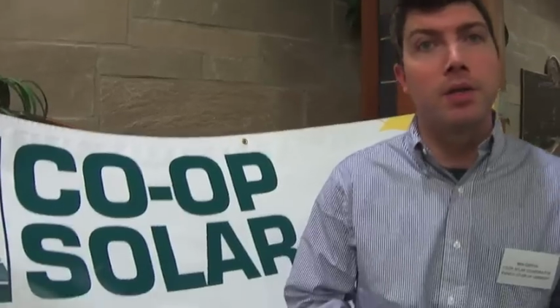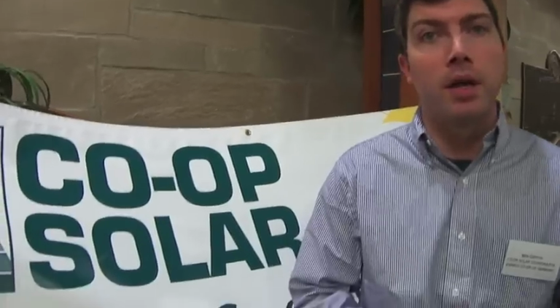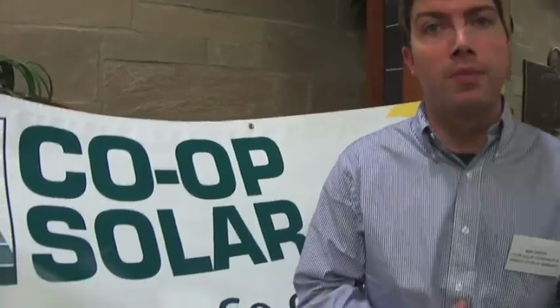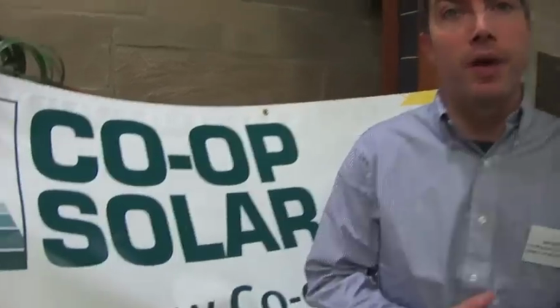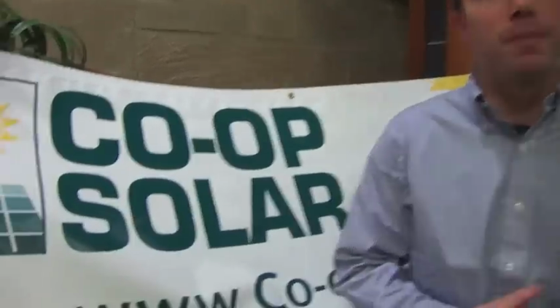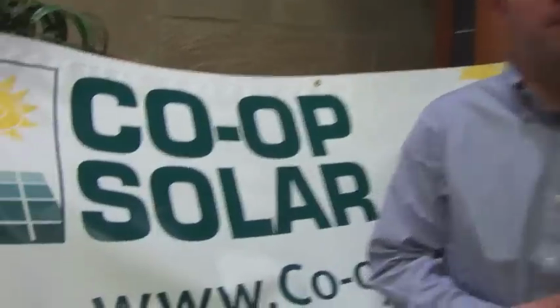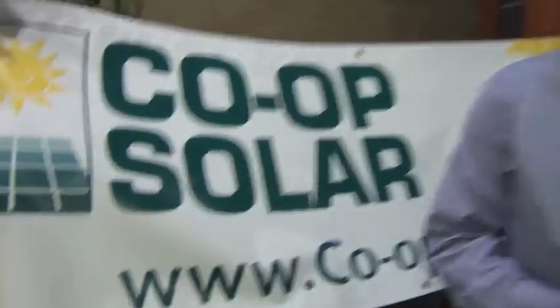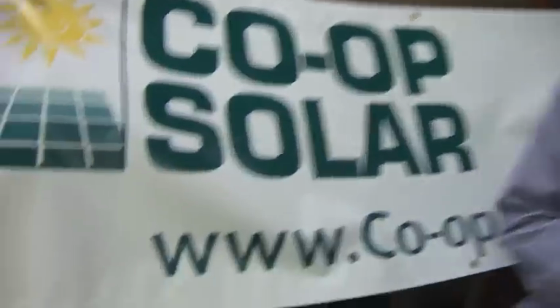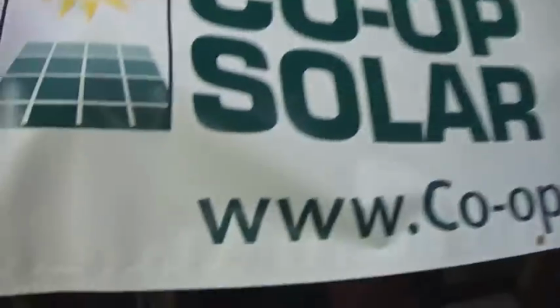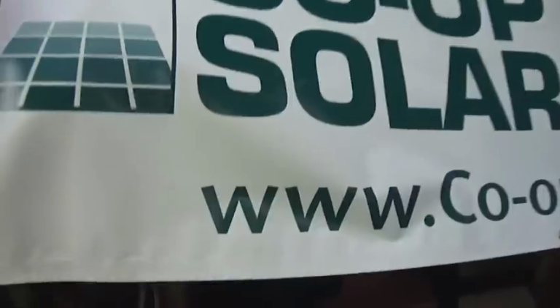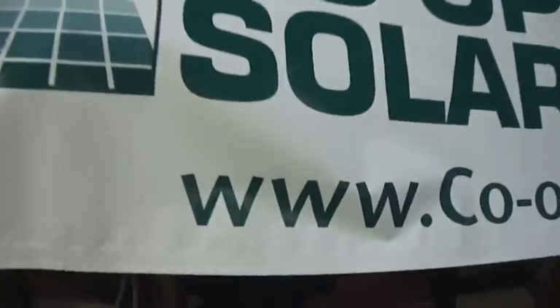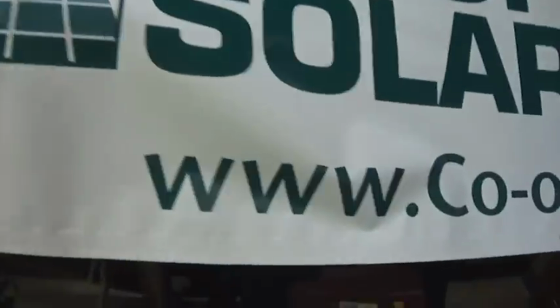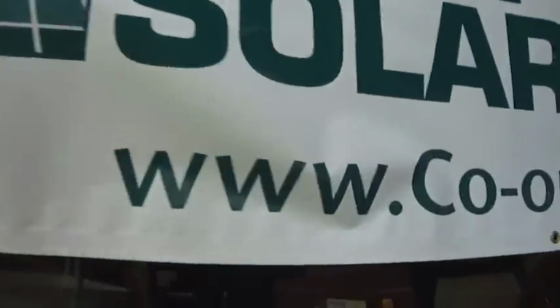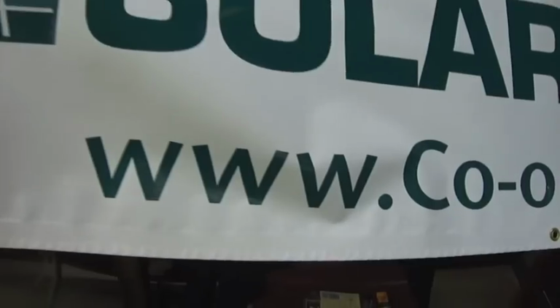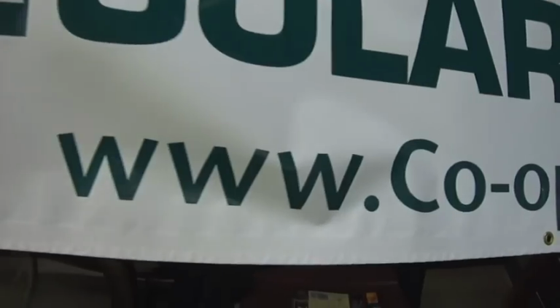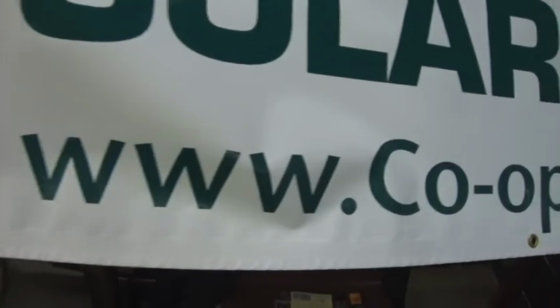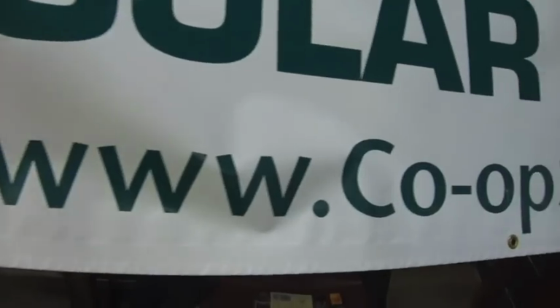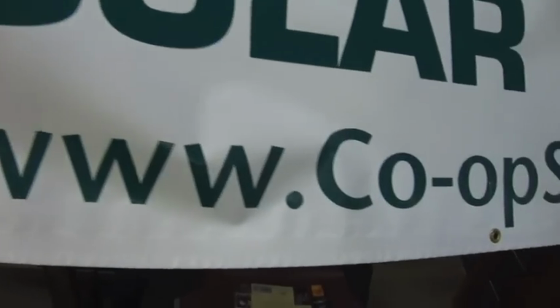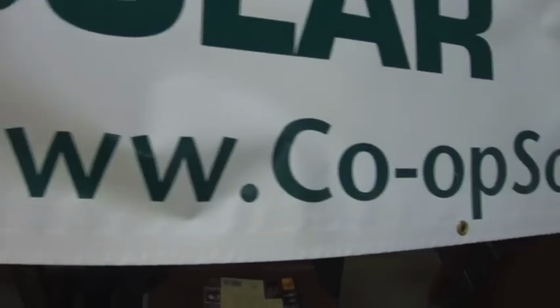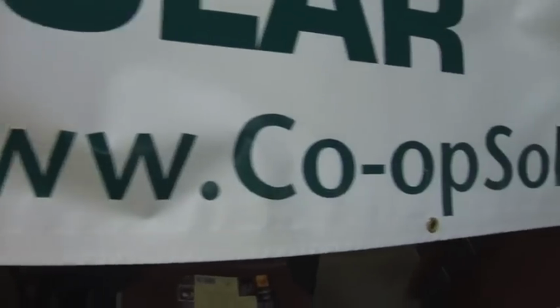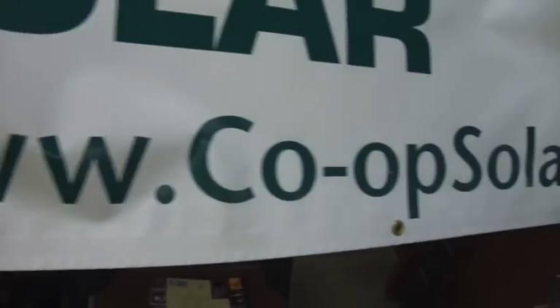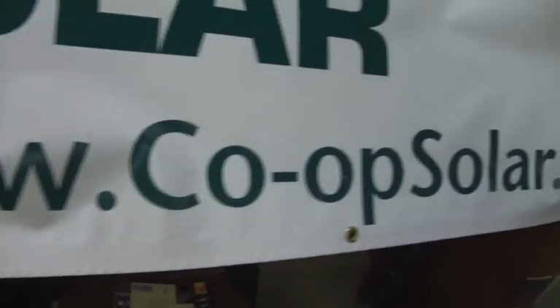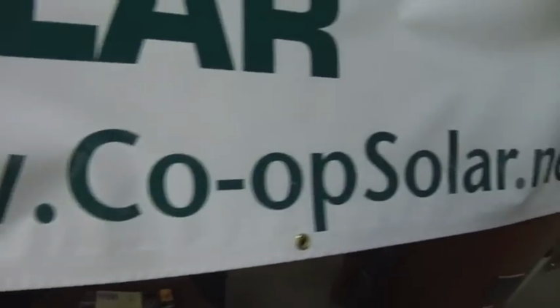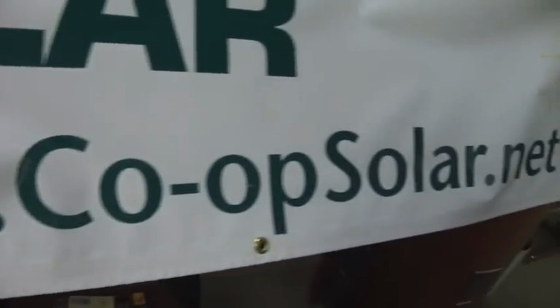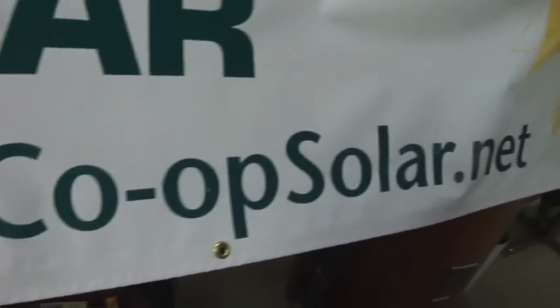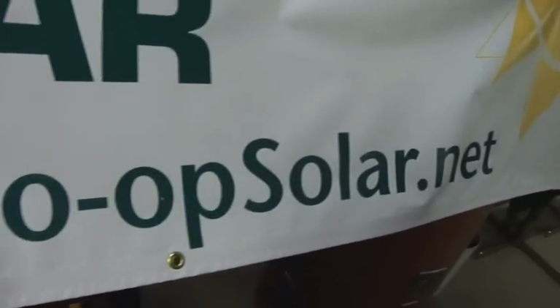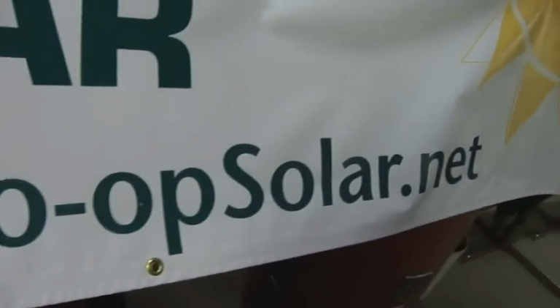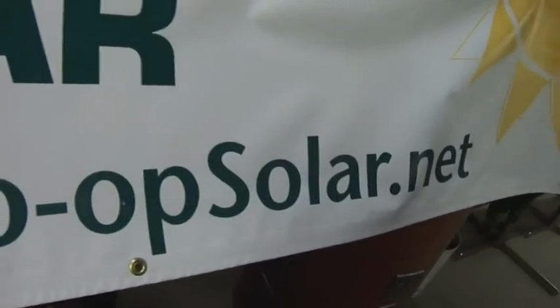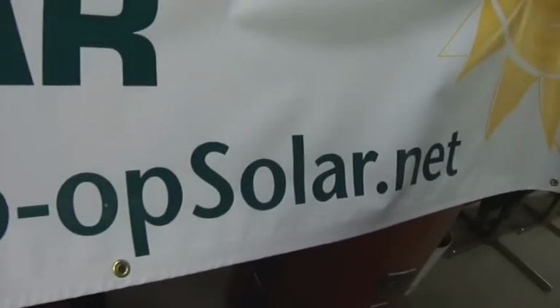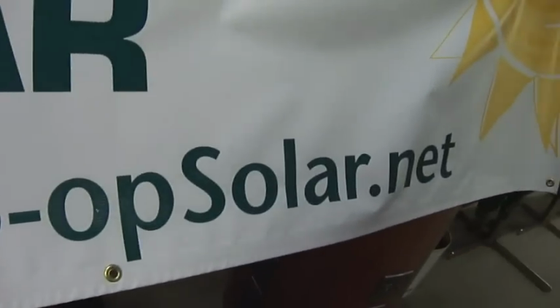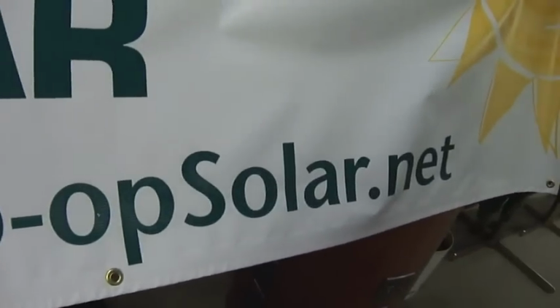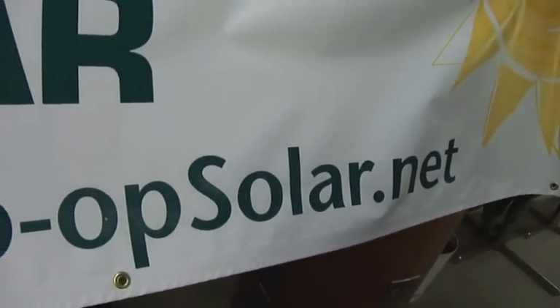Terrific. Thank you so much. Here's the URL: coopsolar.net.